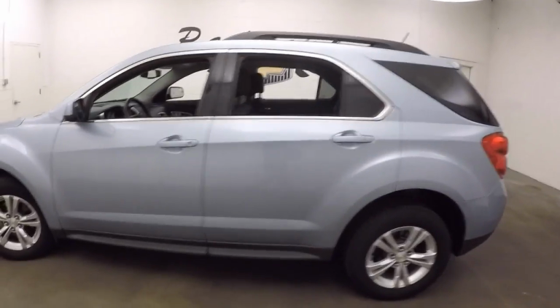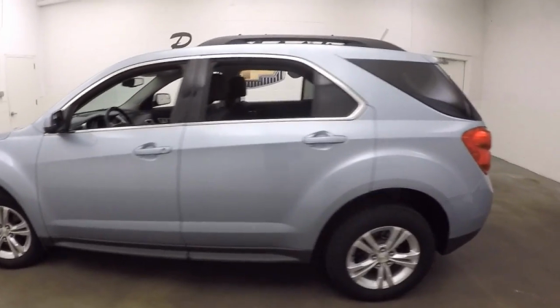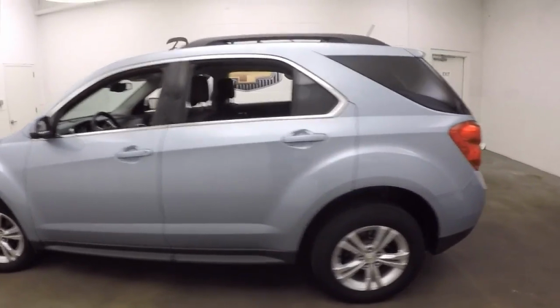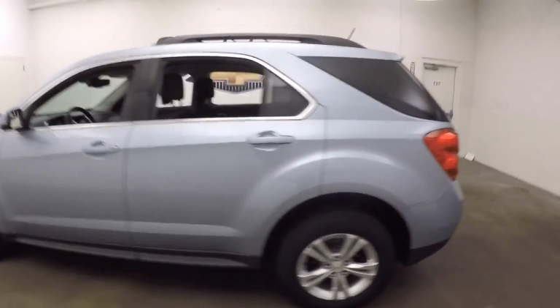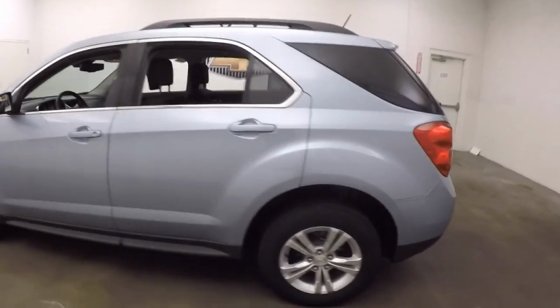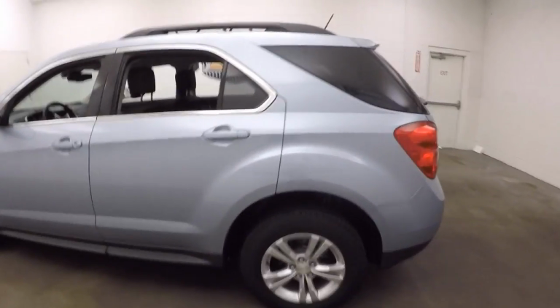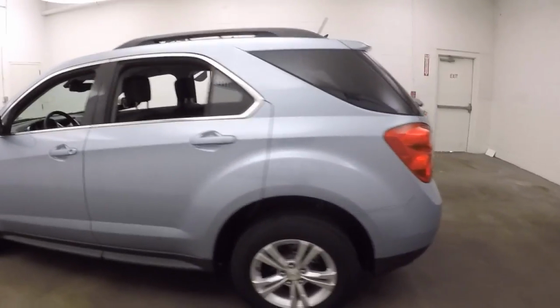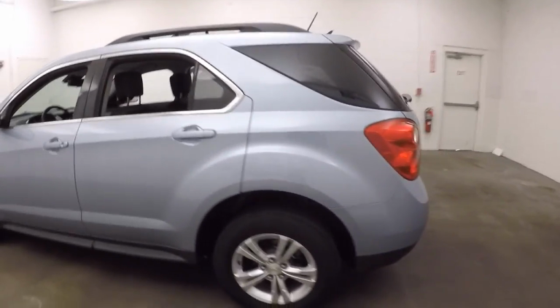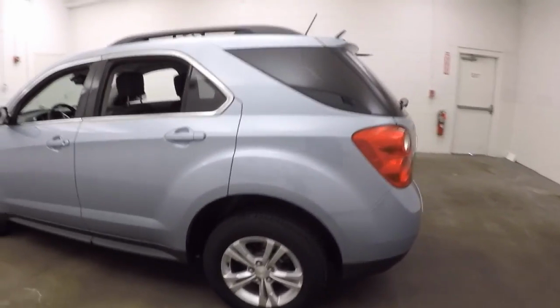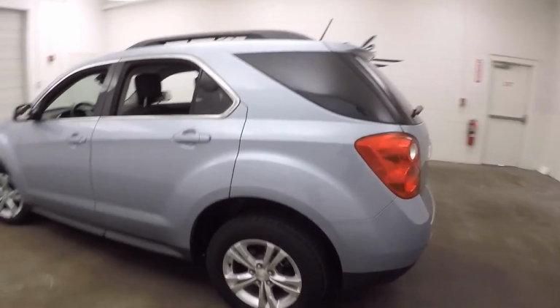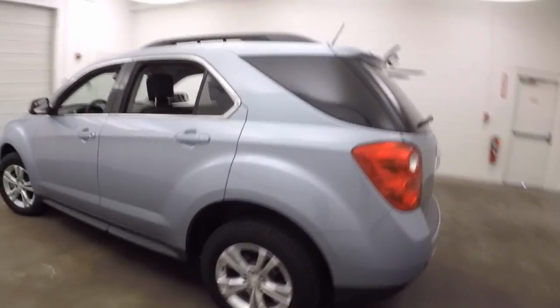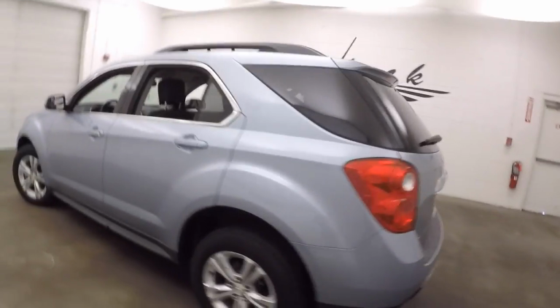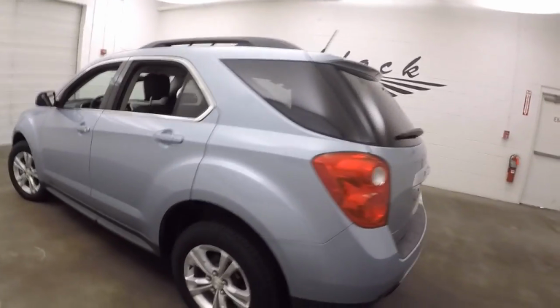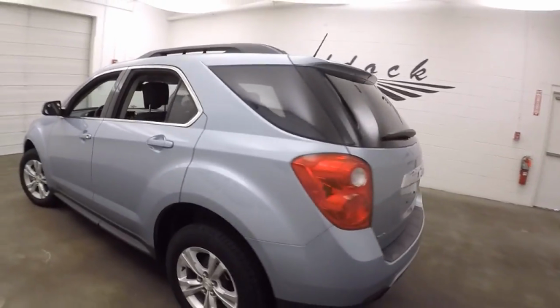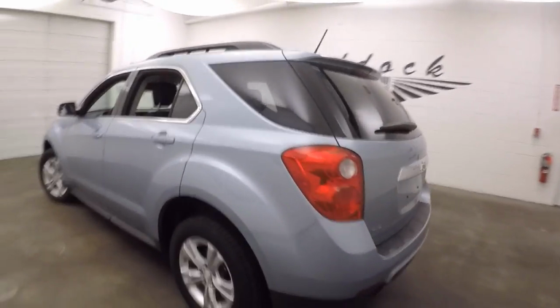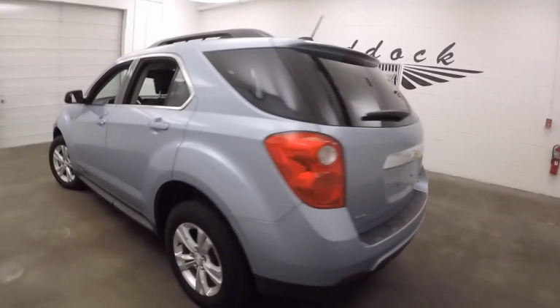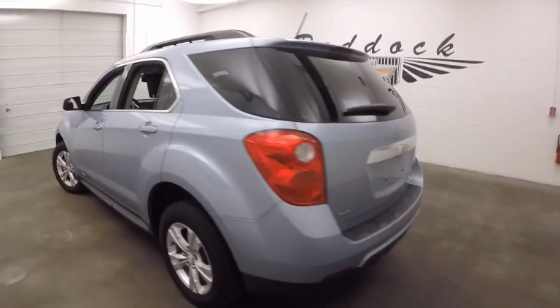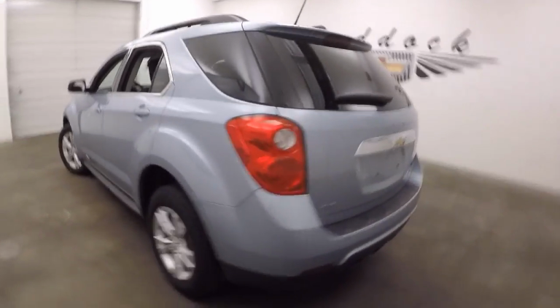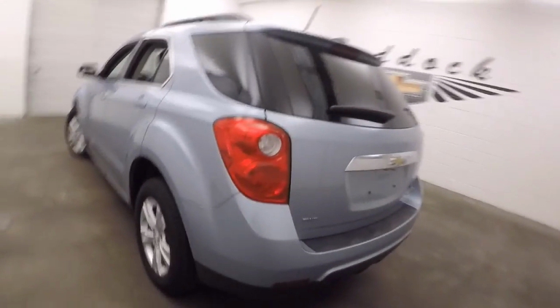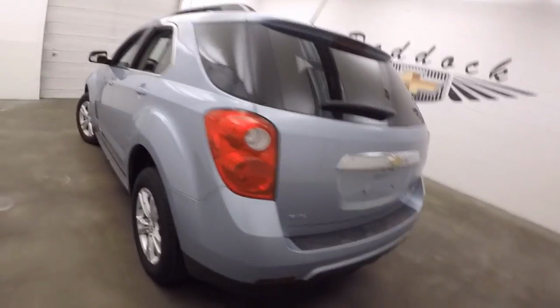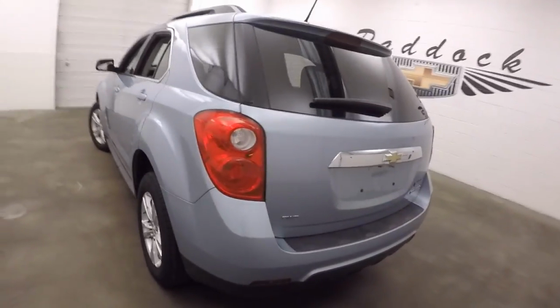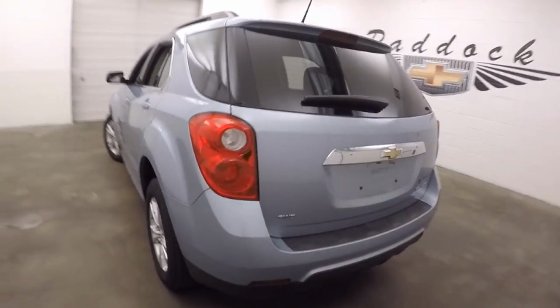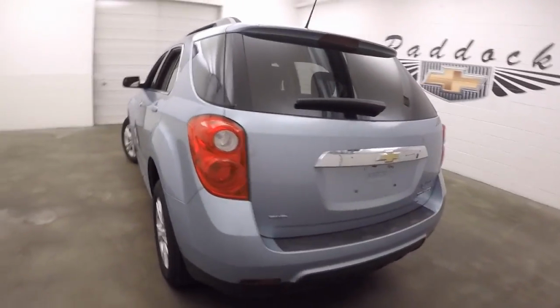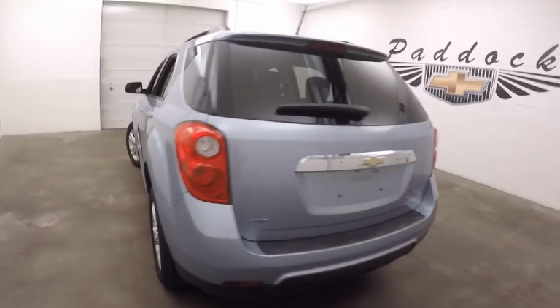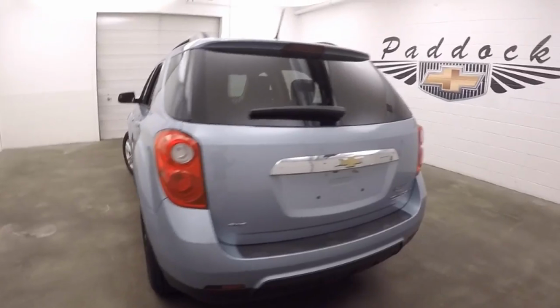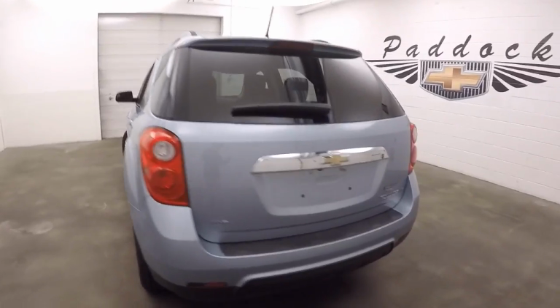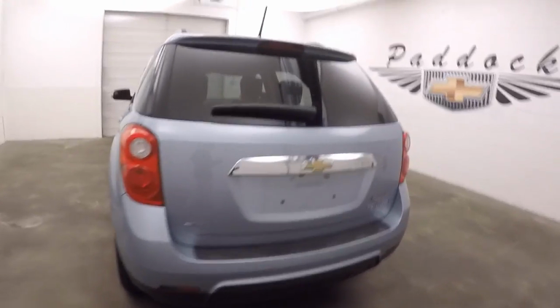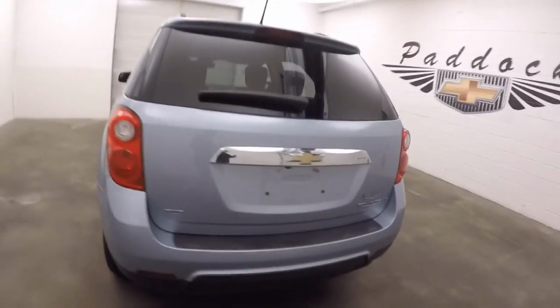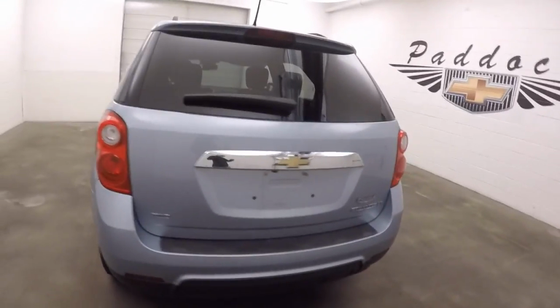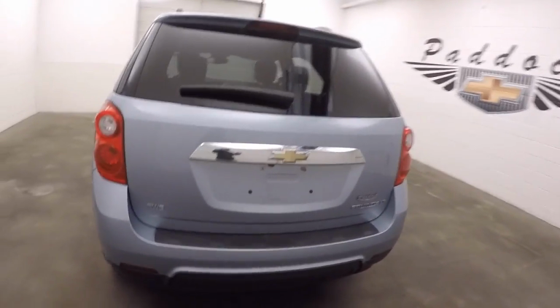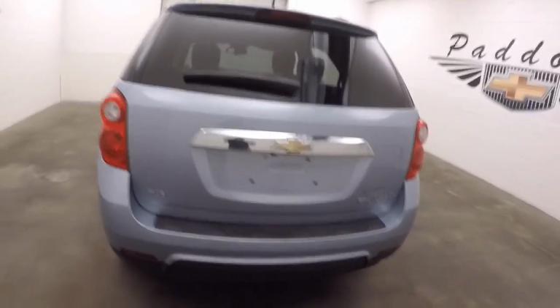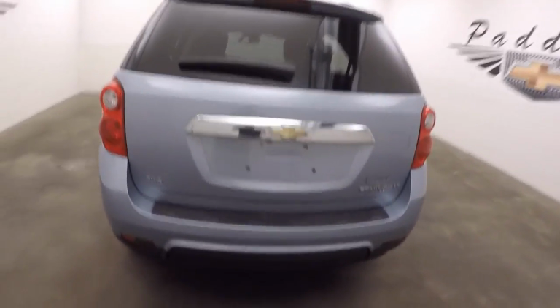The tires are nice and straight. Nice LA wheels, good tires — actually great tires. They're pretty much brand new.